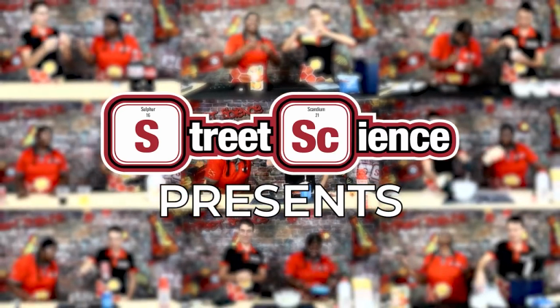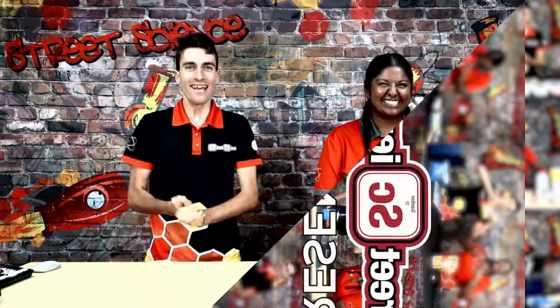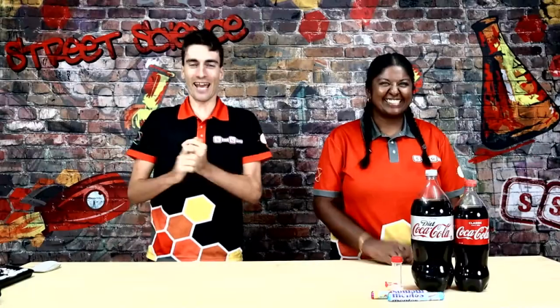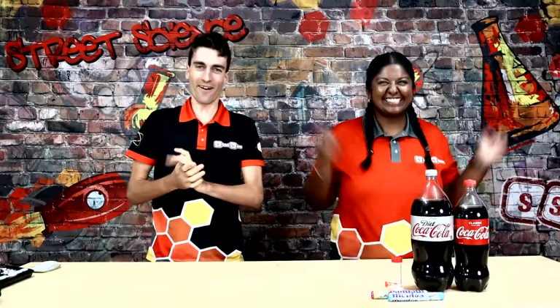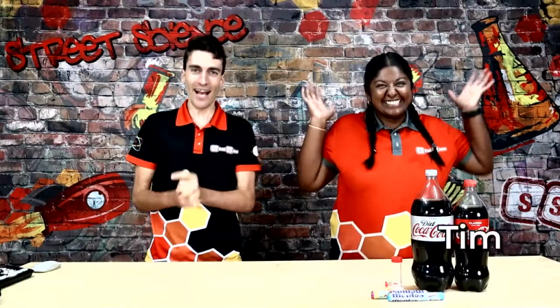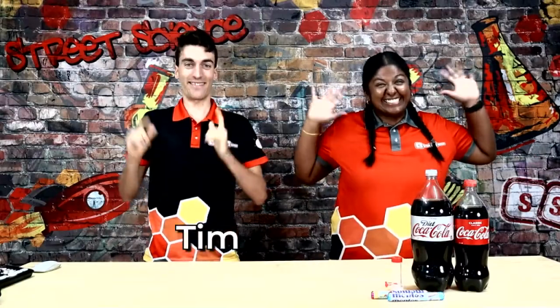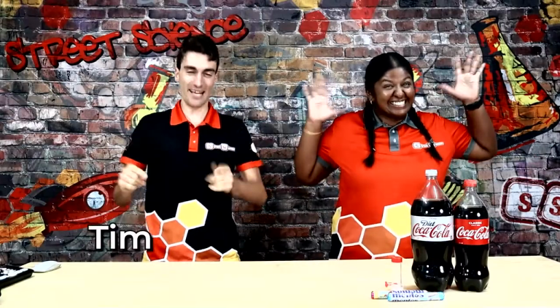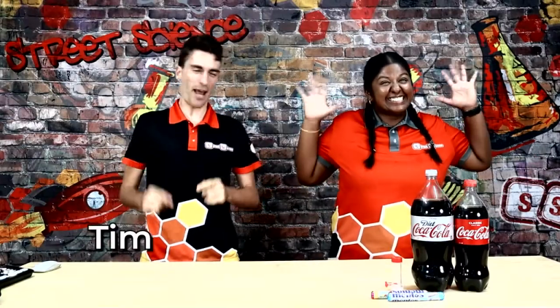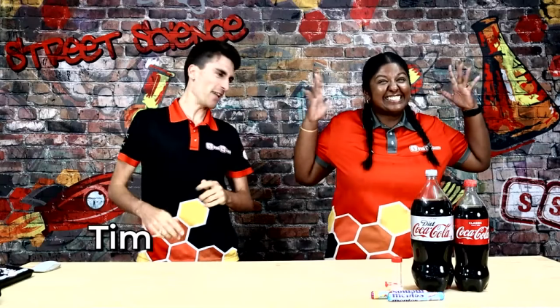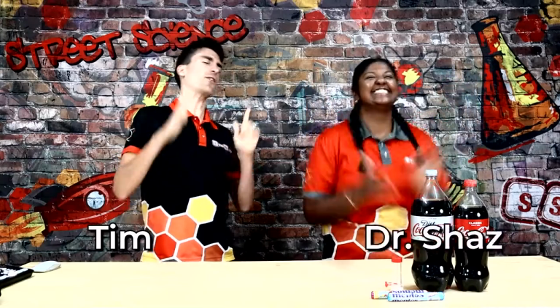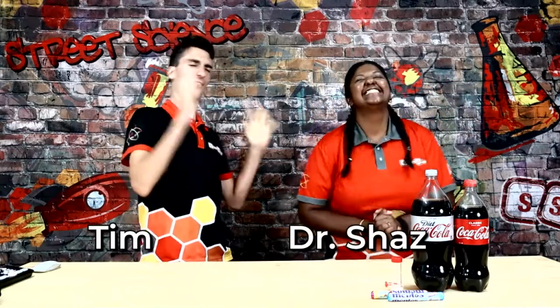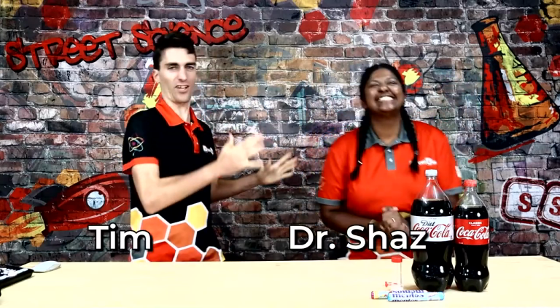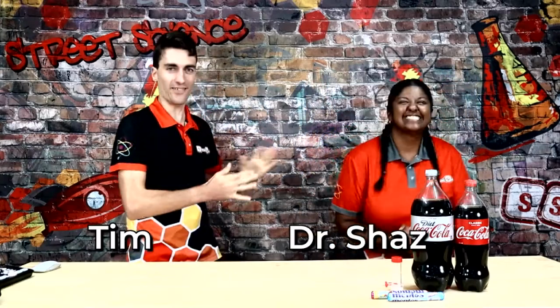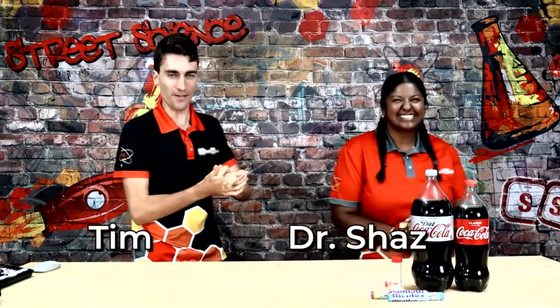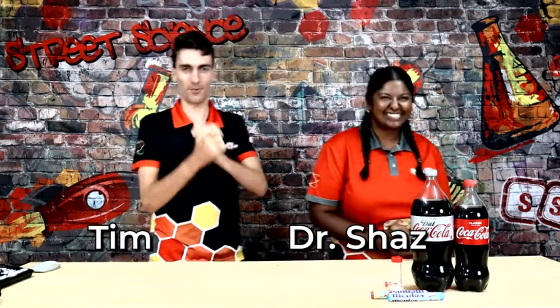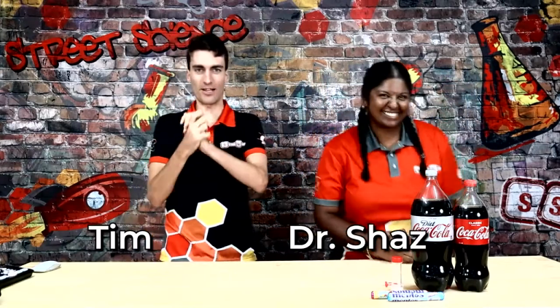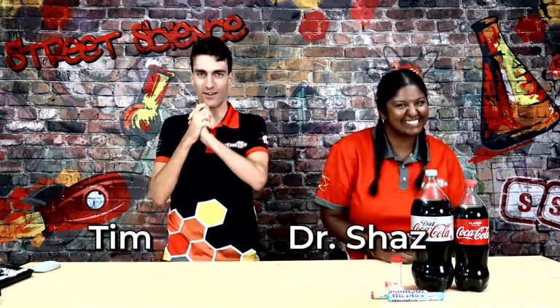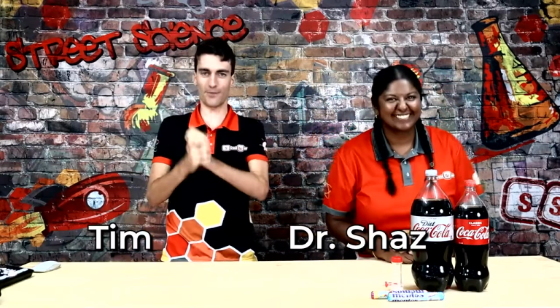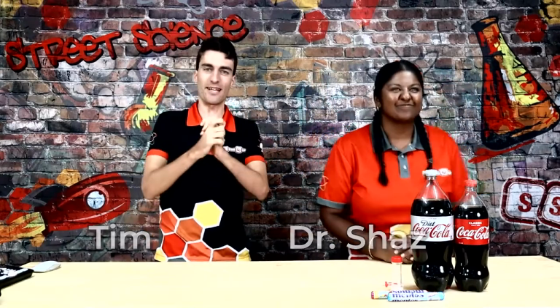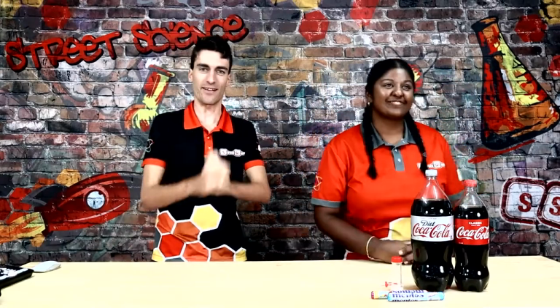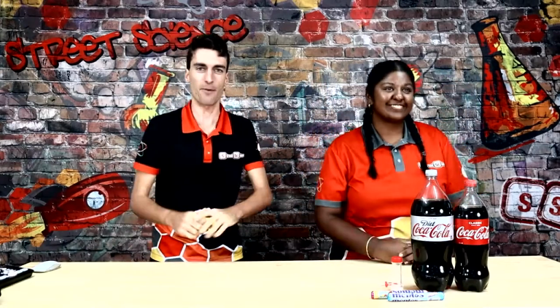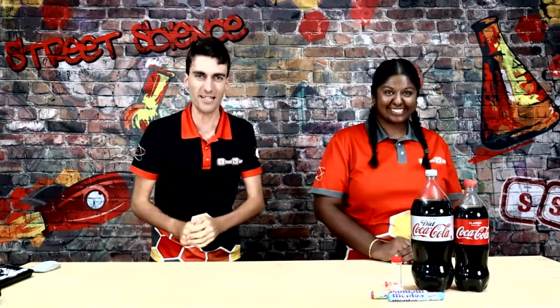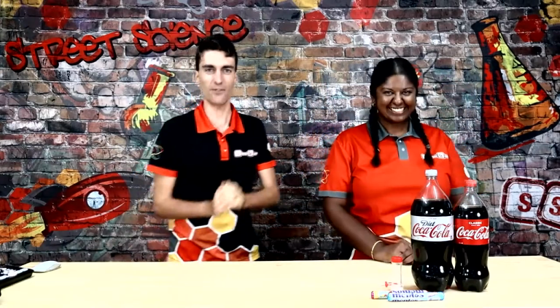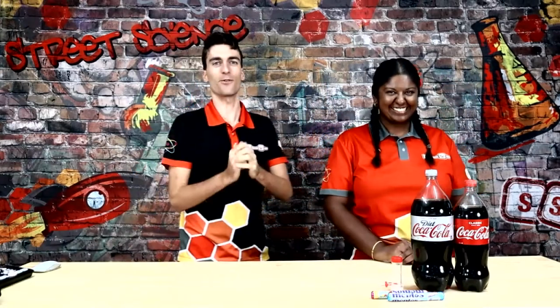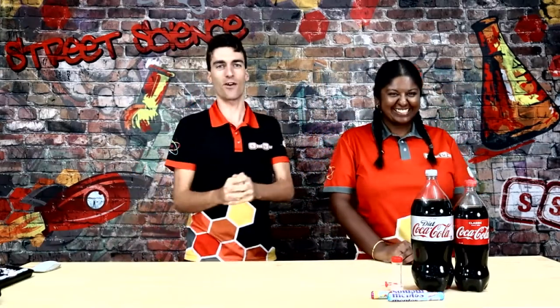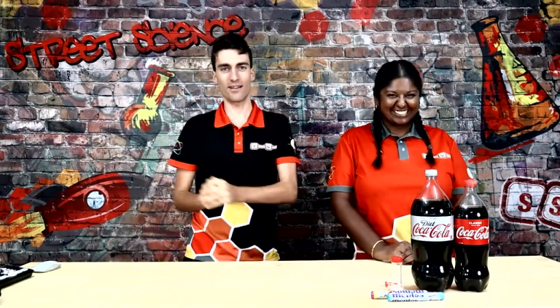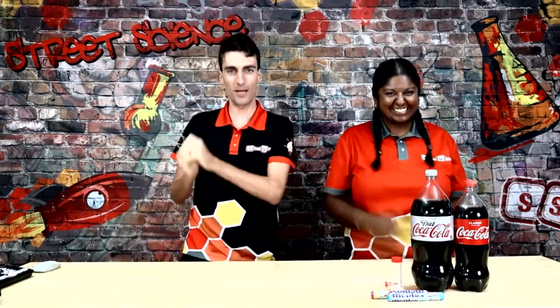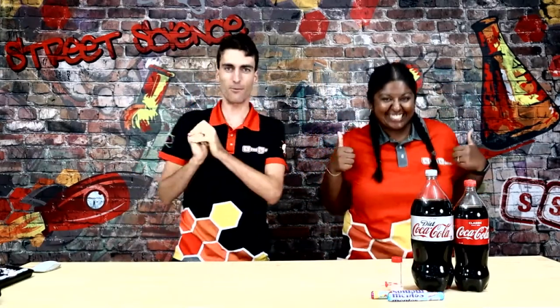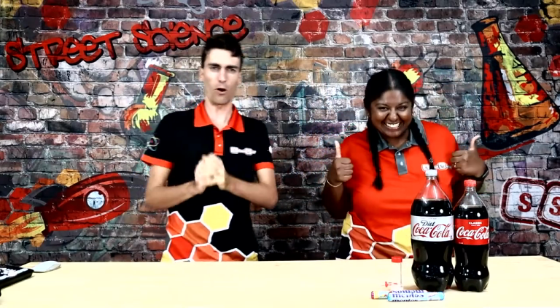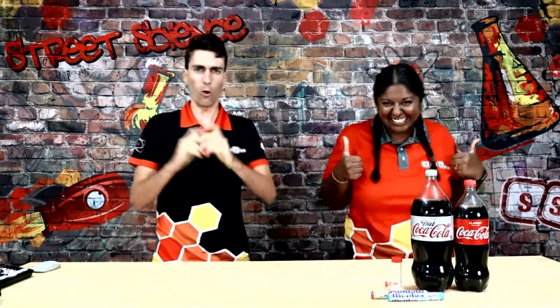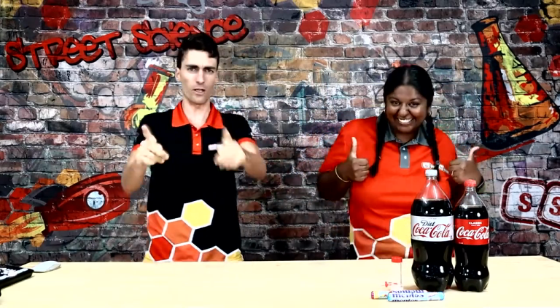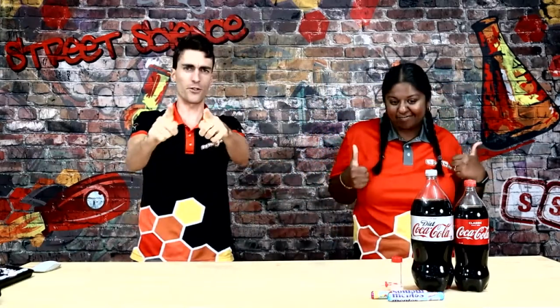Hey guys, Tim and Dr. Shaz here from Street Science. We're here celebrating National Science Week with all of you.